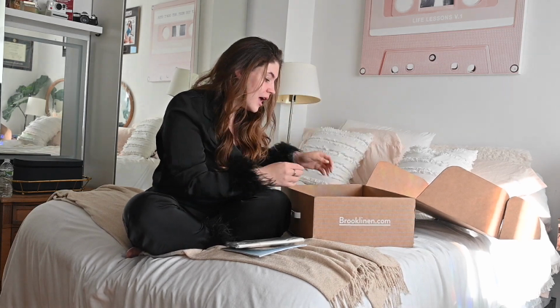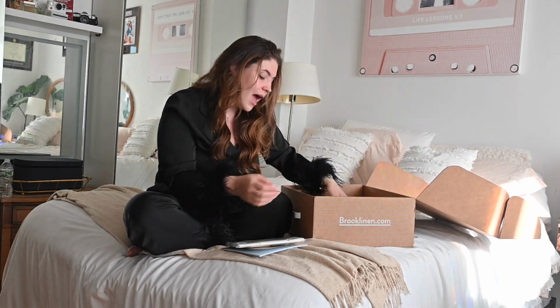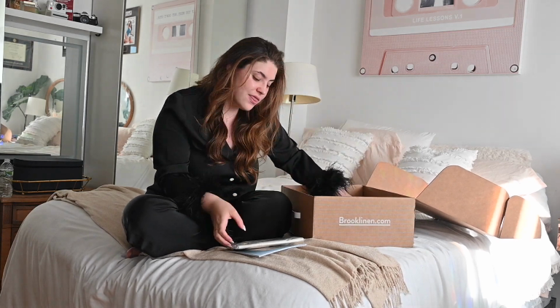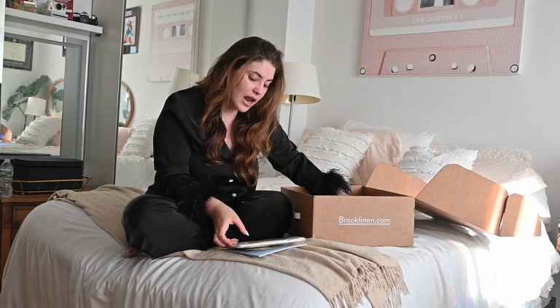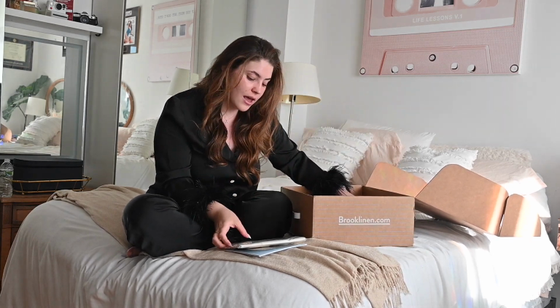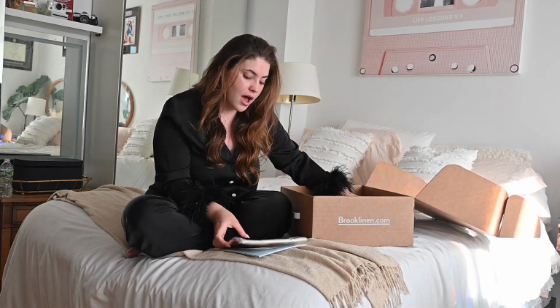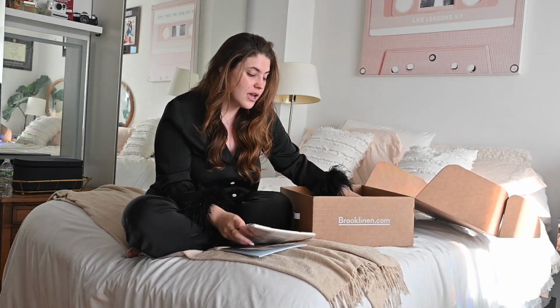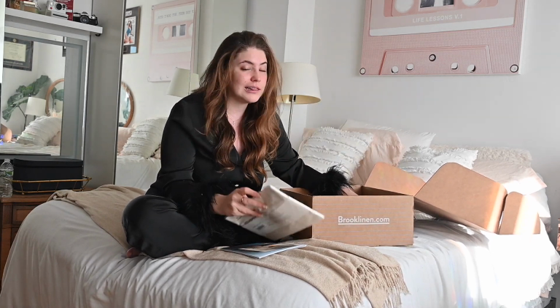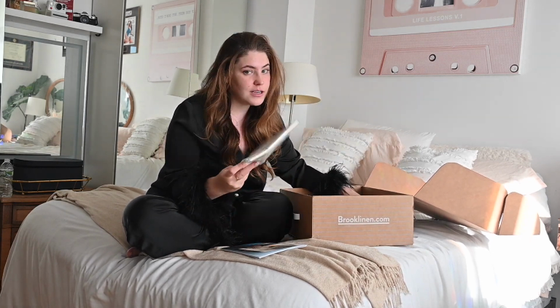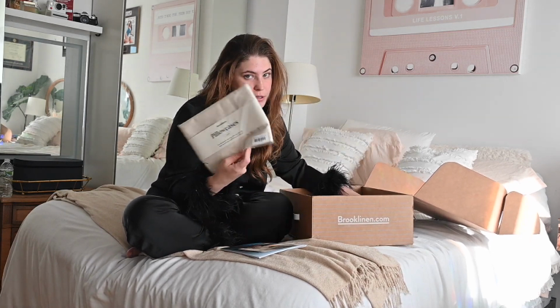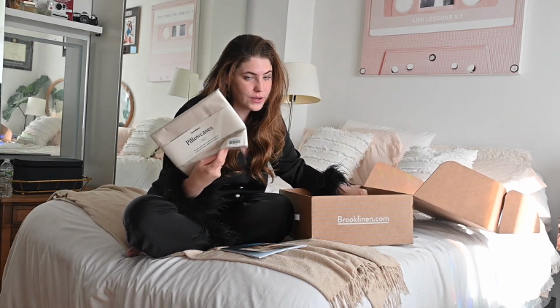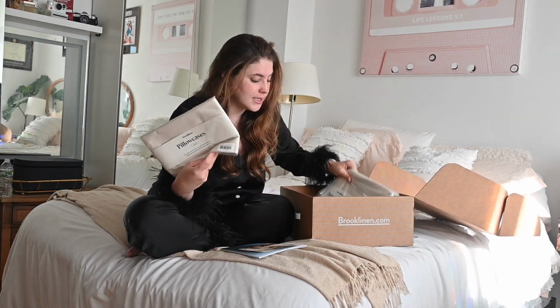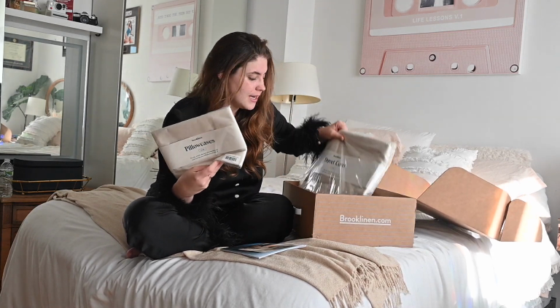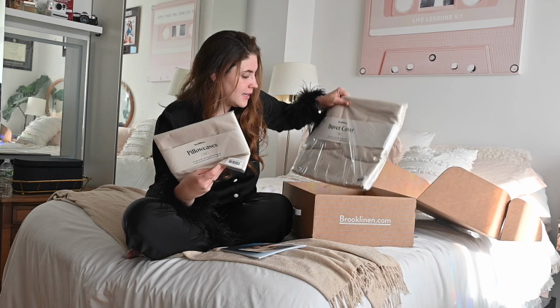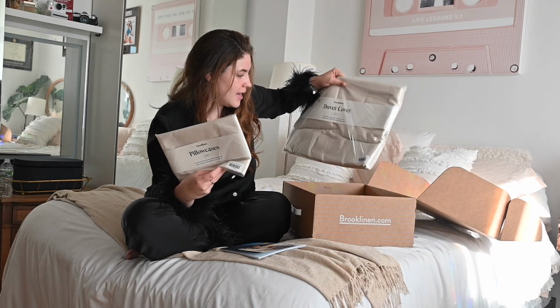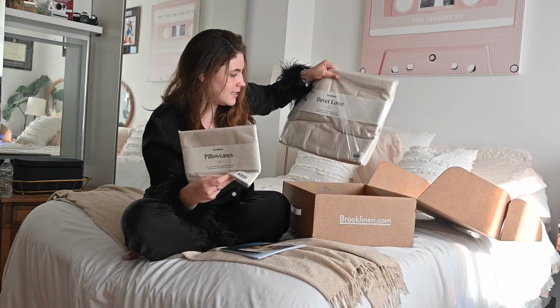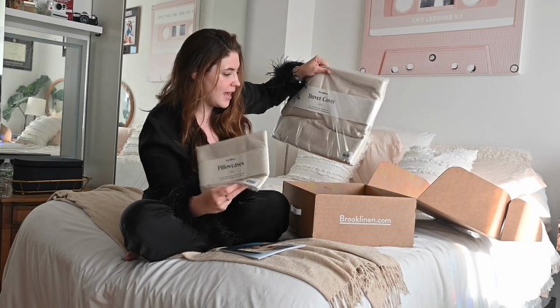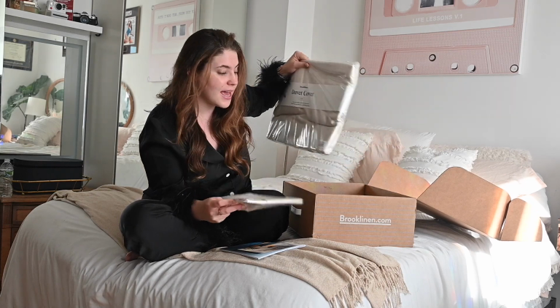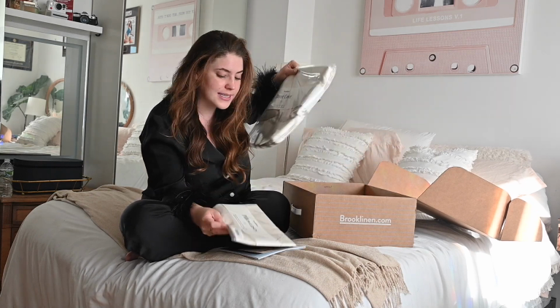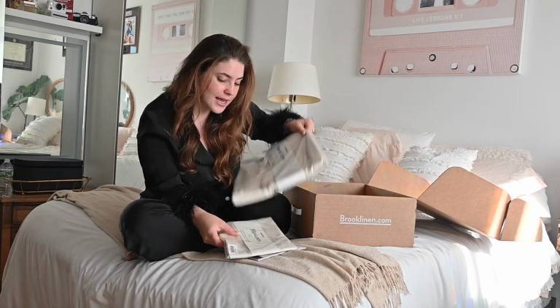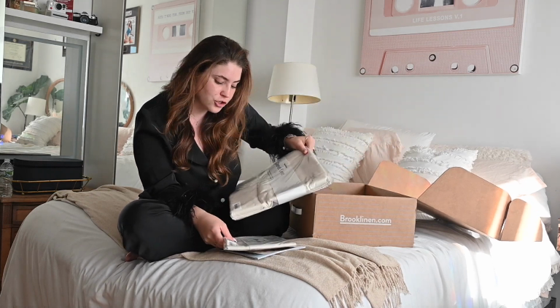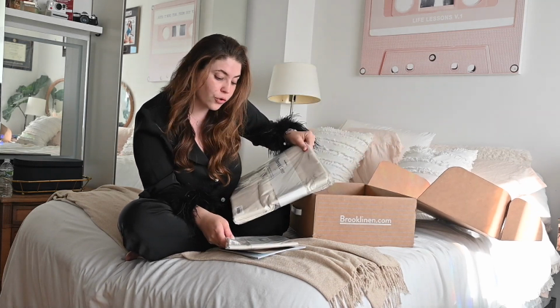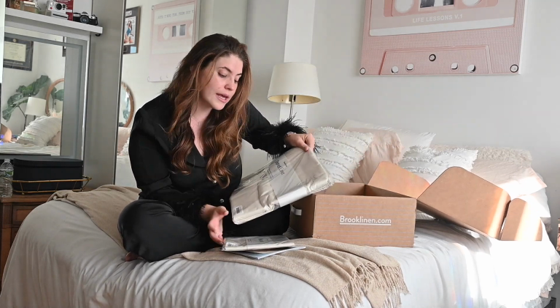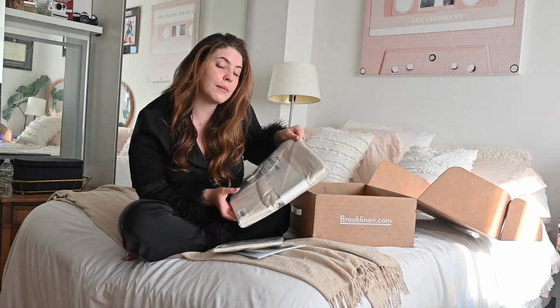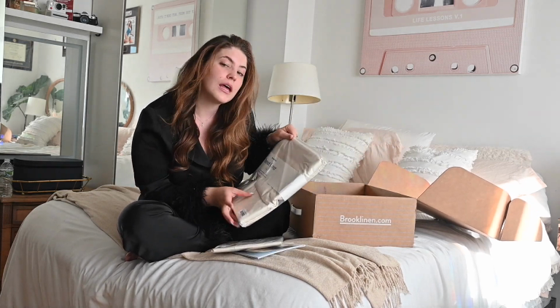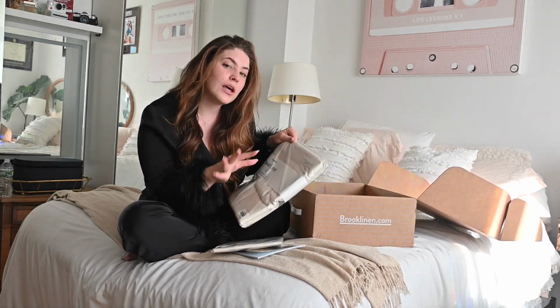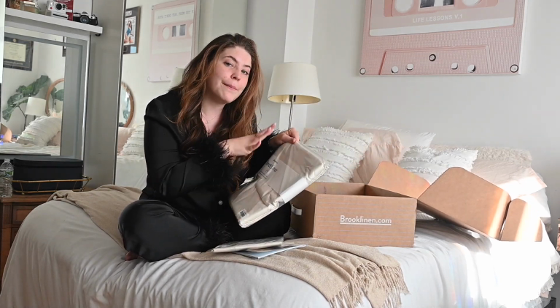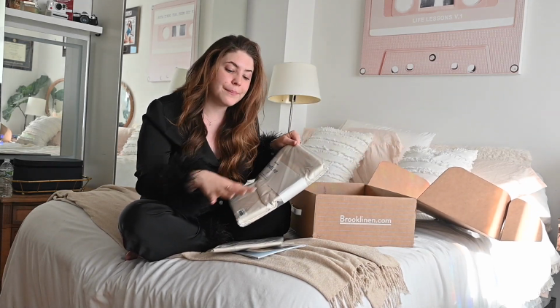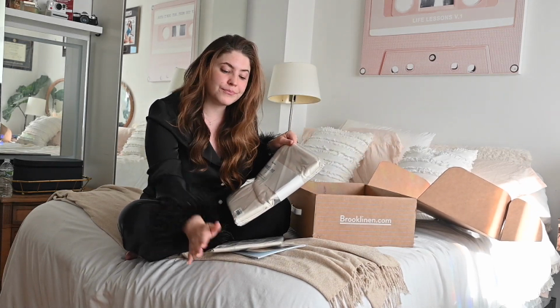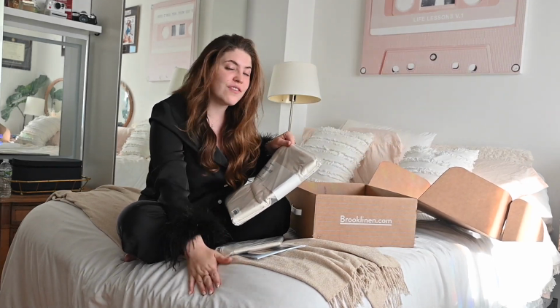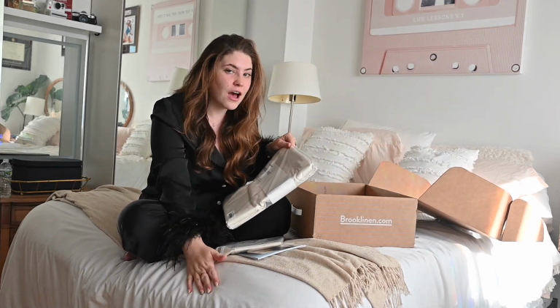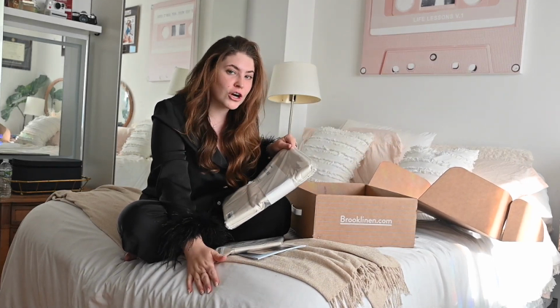And then I got Luxe pillowcases and a tannish cream duvet cover.